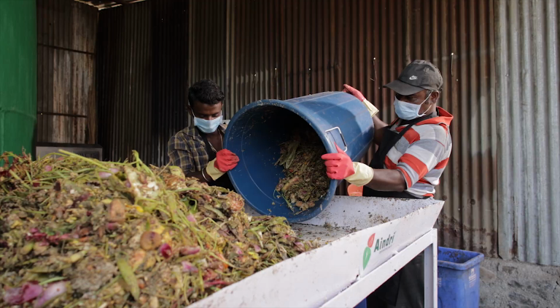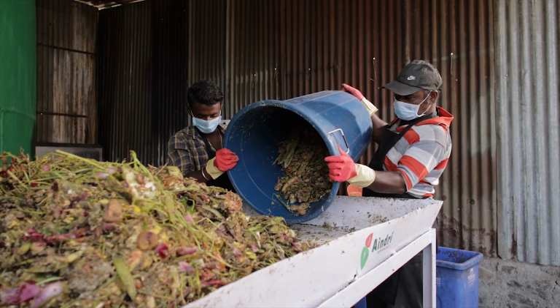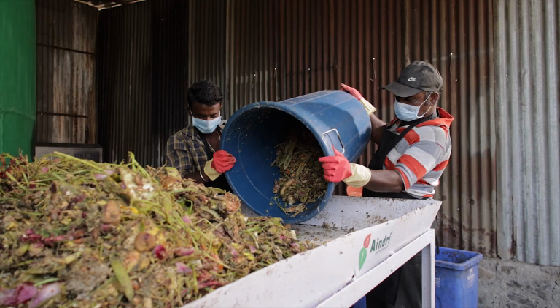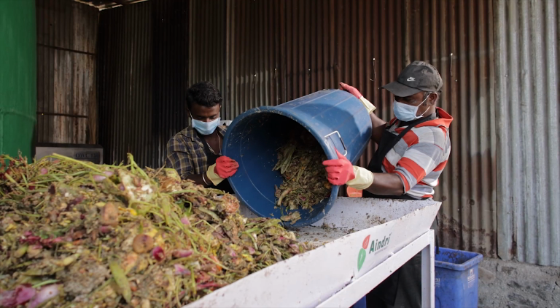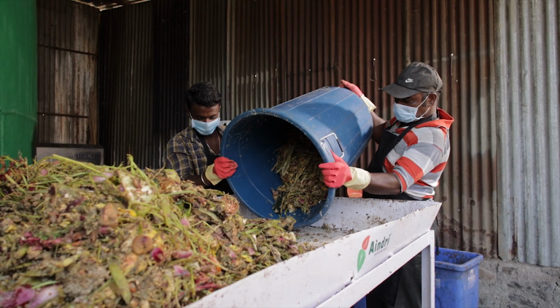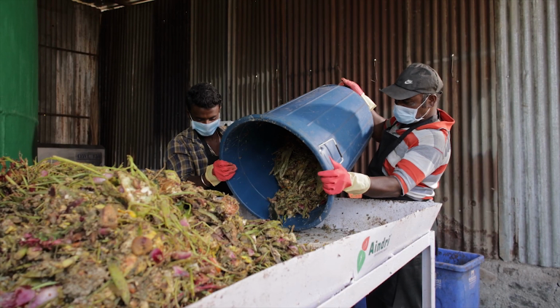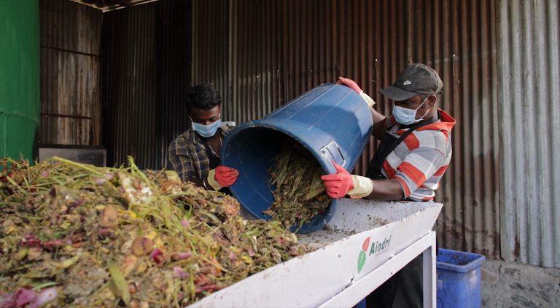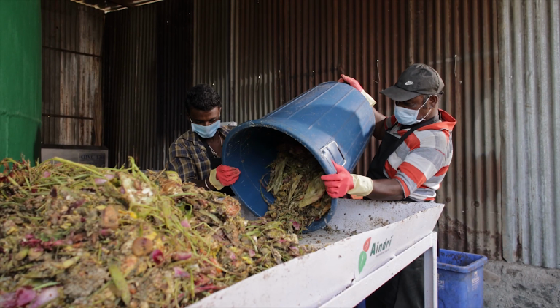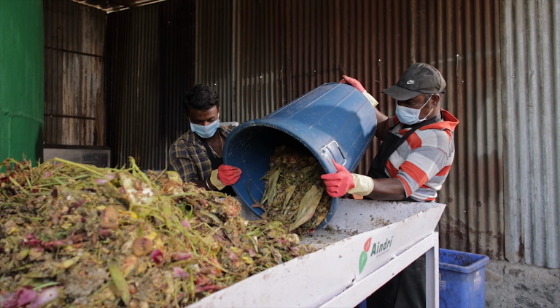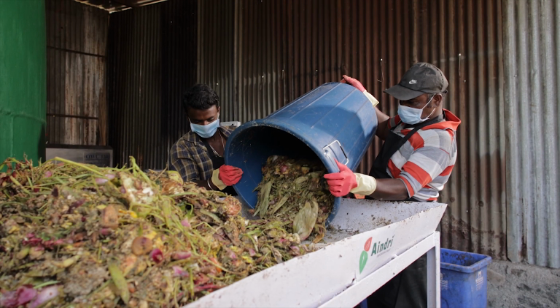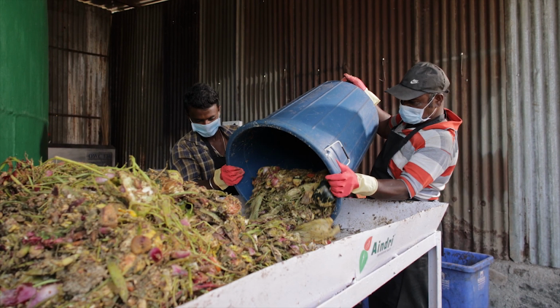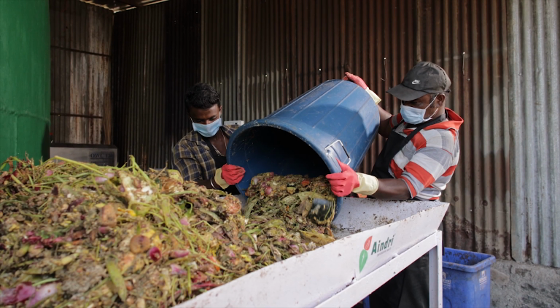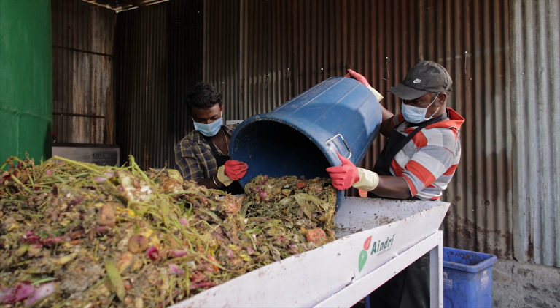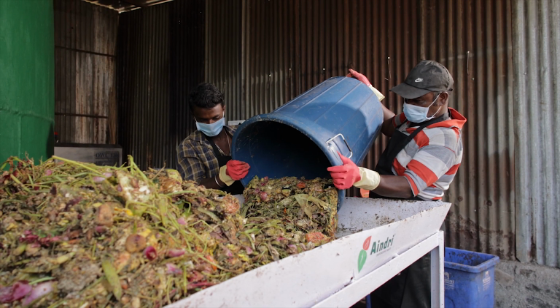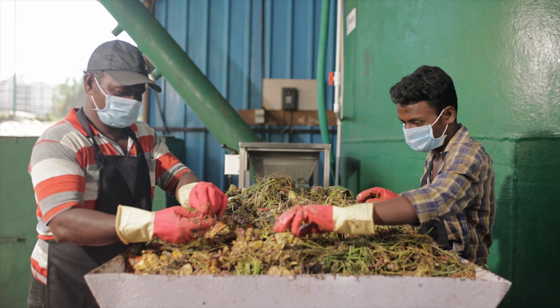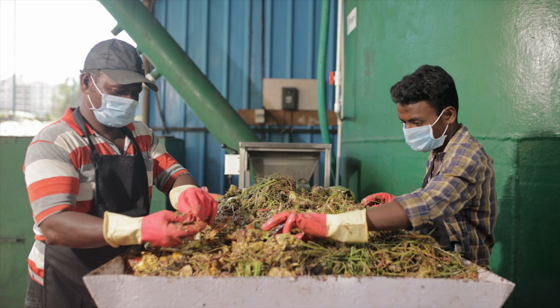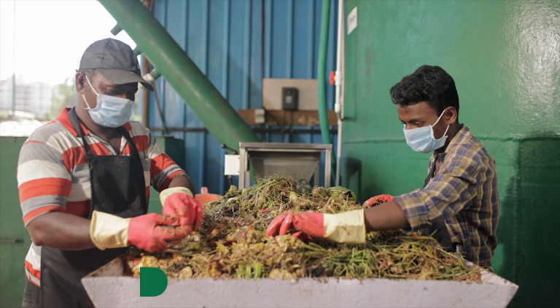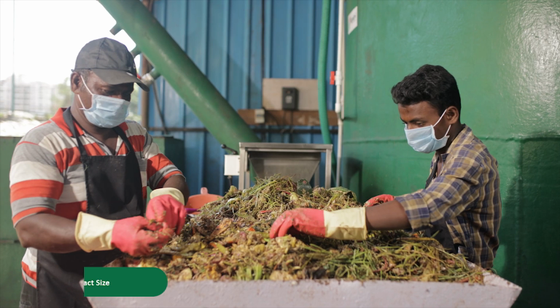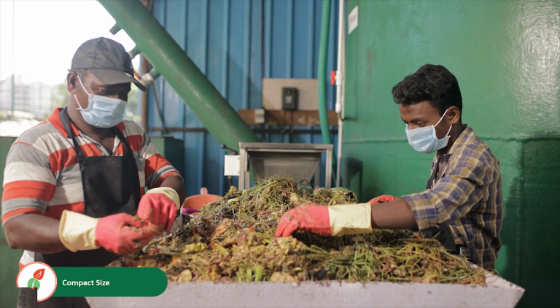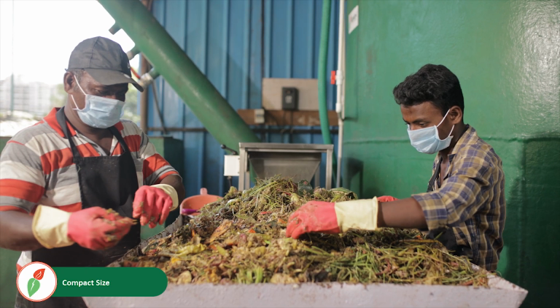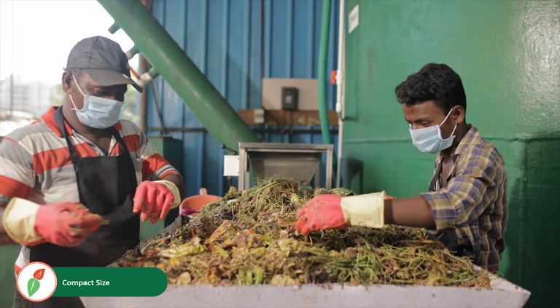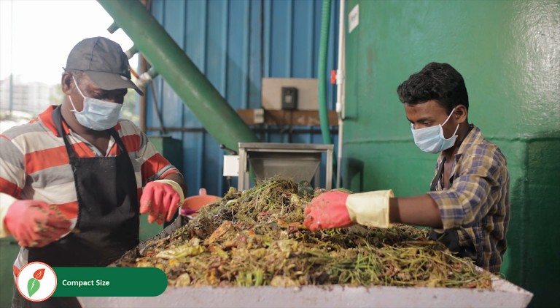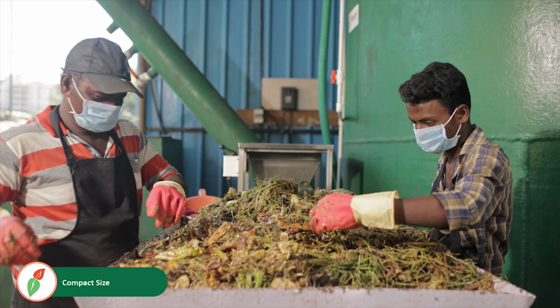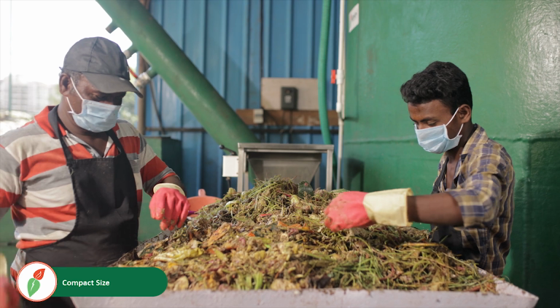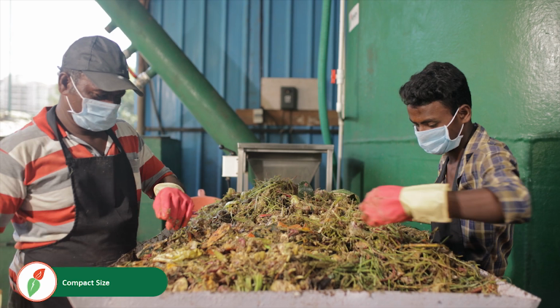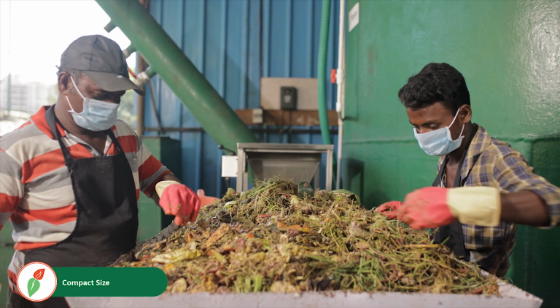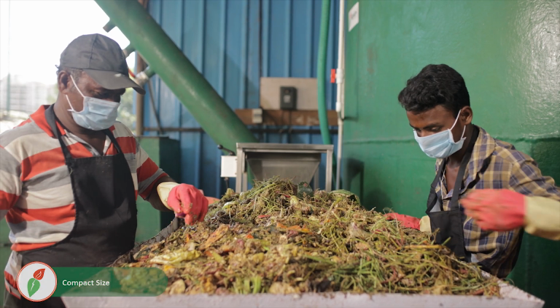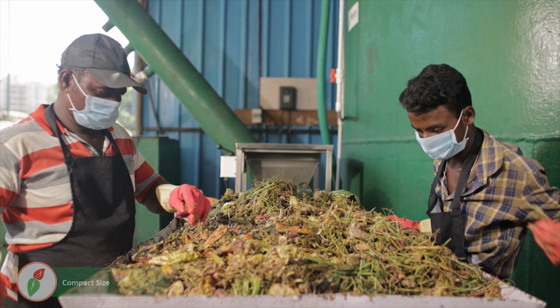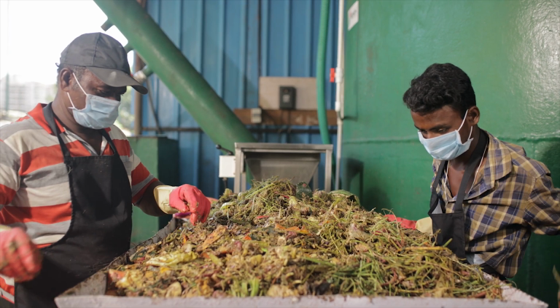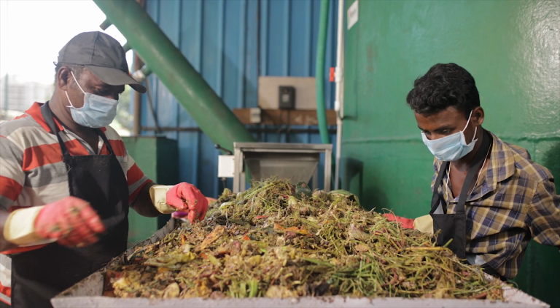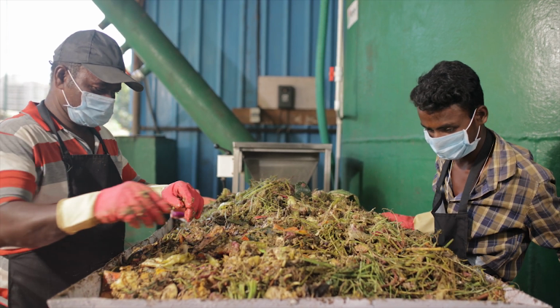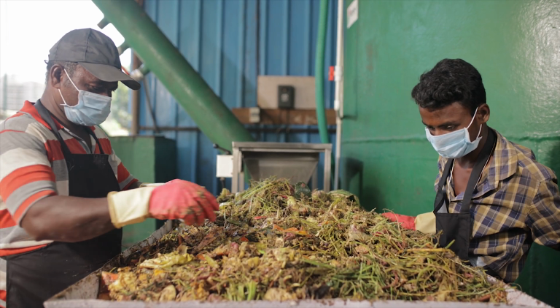The wet waste is received on the segregation table at the plant, where the non-biodegradable items are removed.